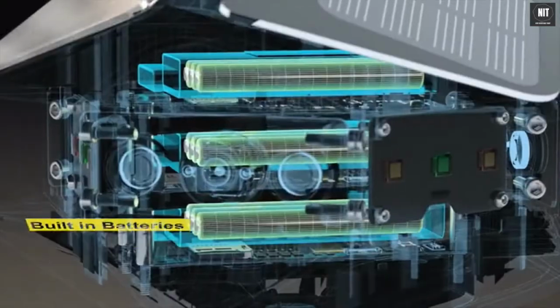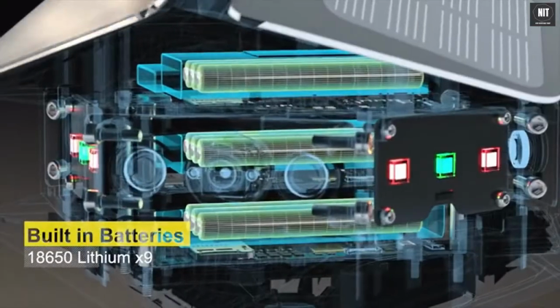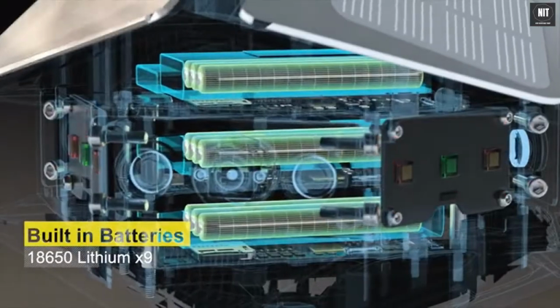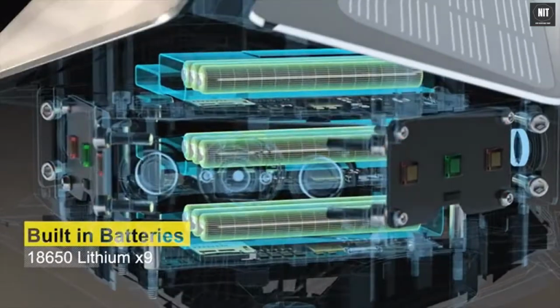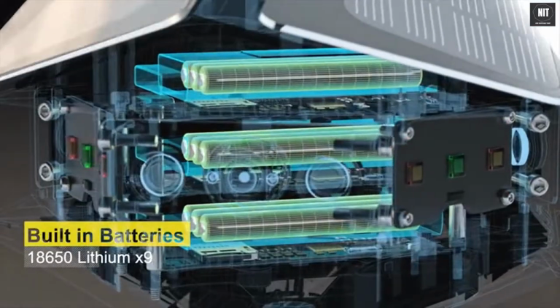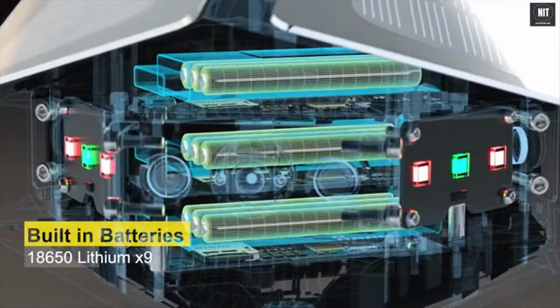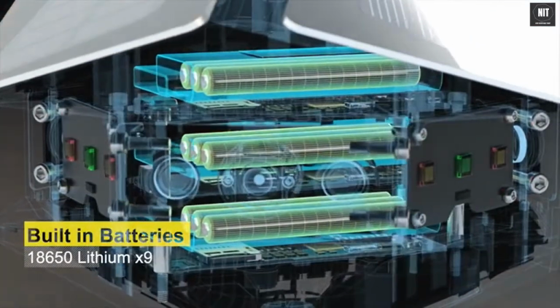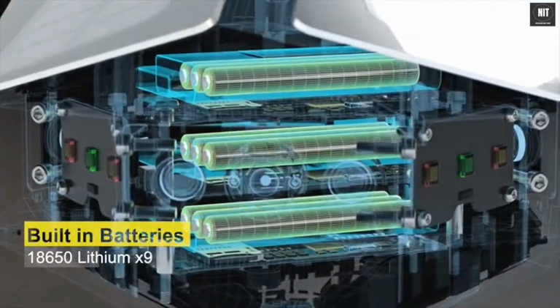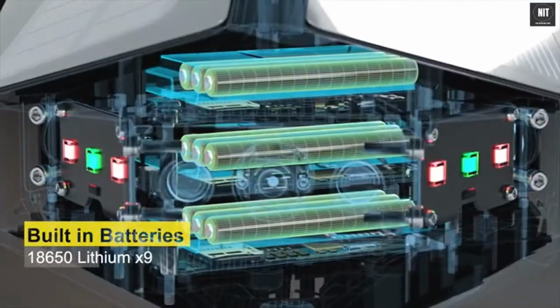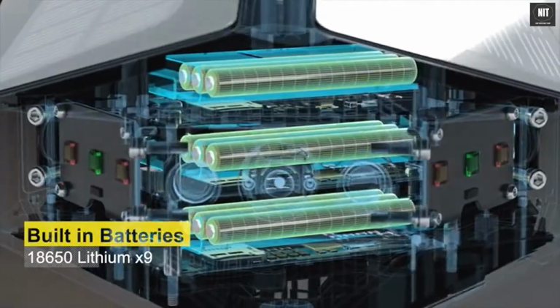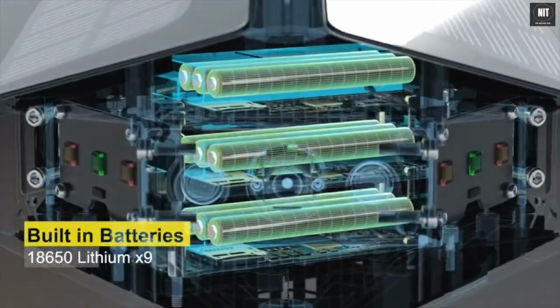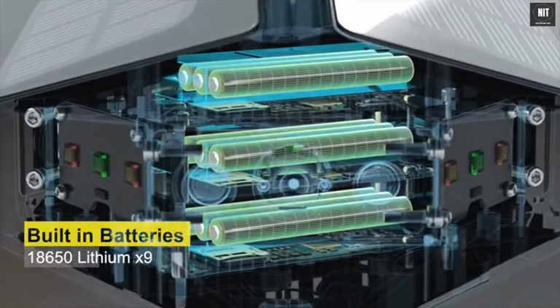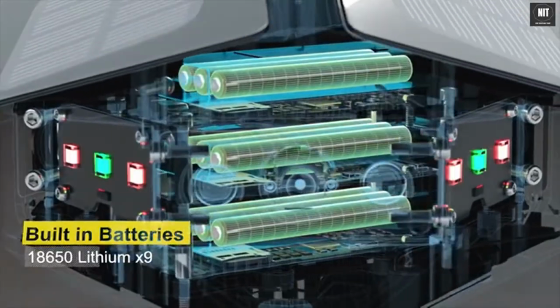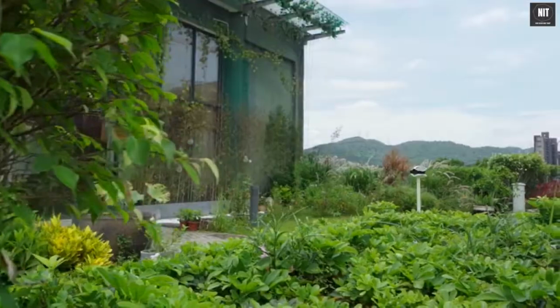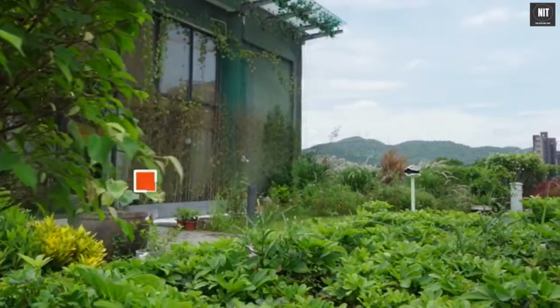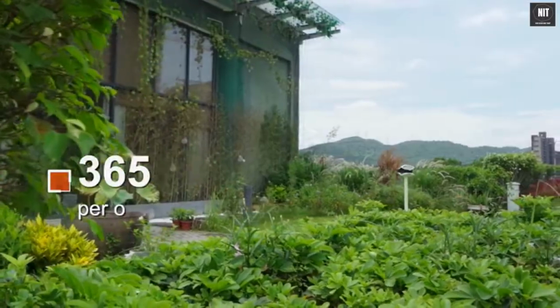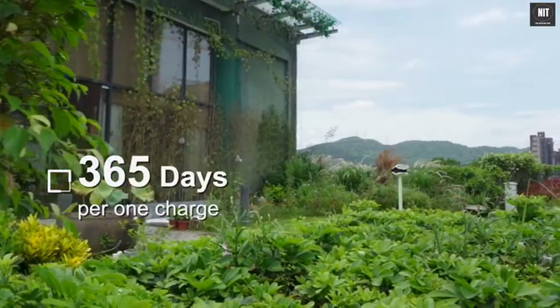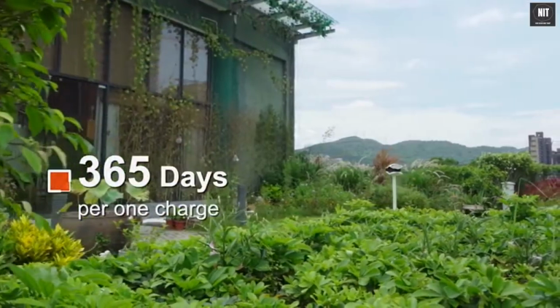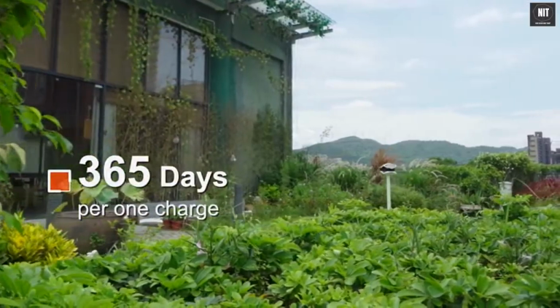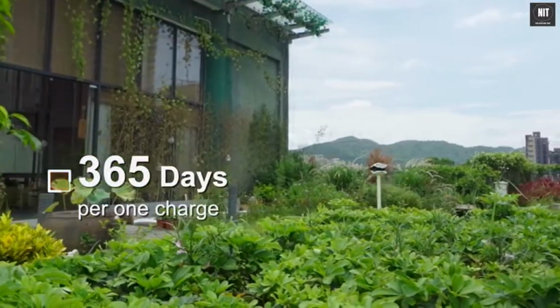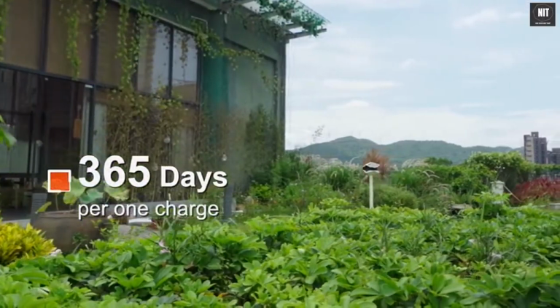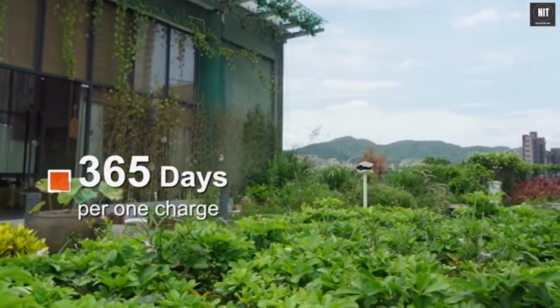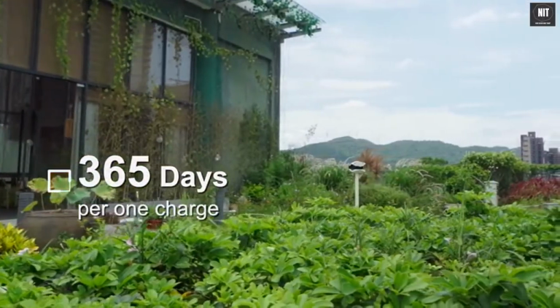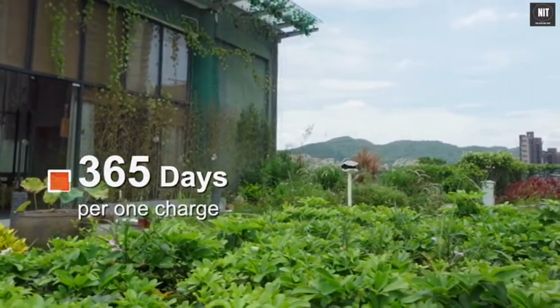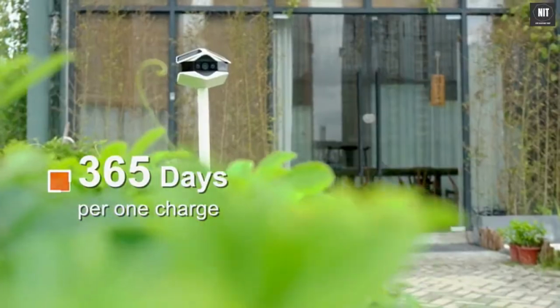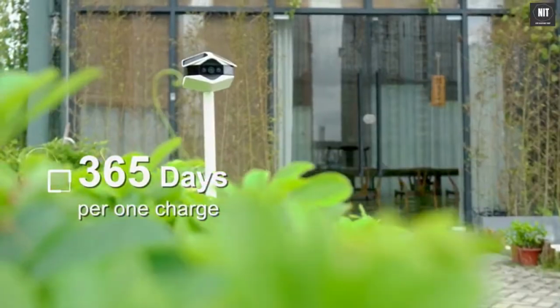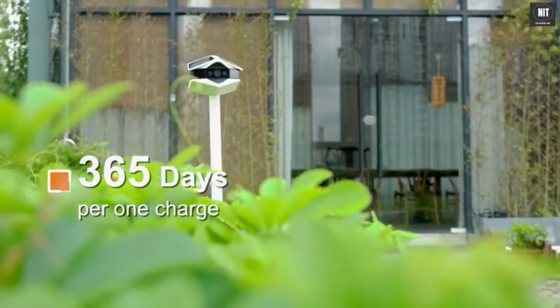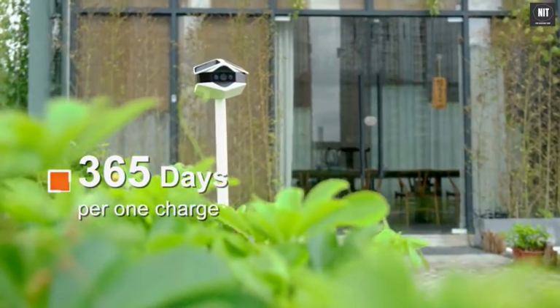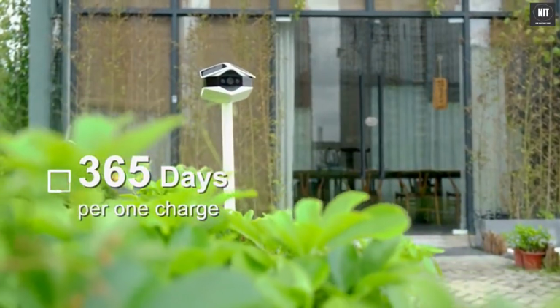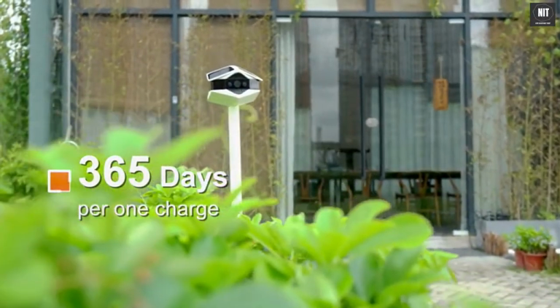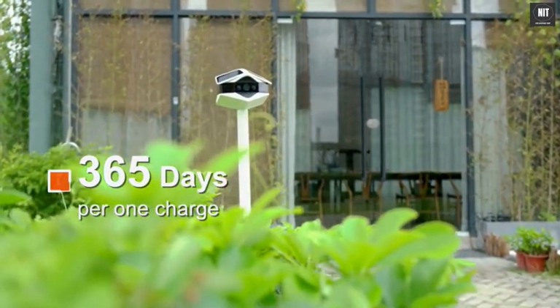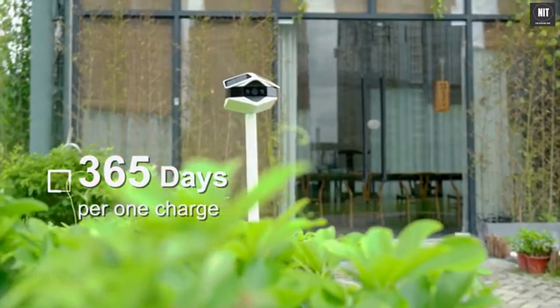Helios Camera has built-in rechargeable lithium batteries. When fully charged once, it can keep running for a whole year without the need of recharging.